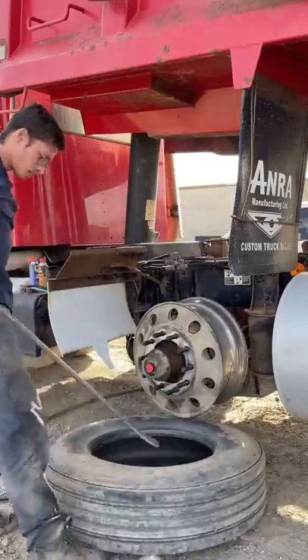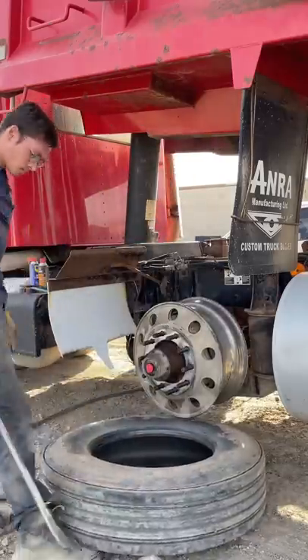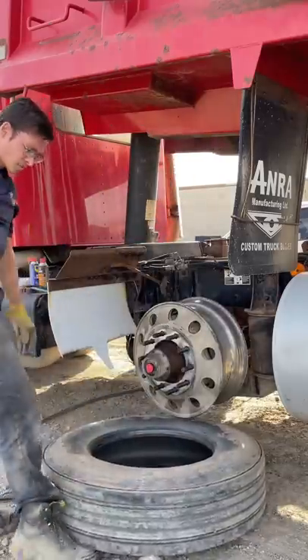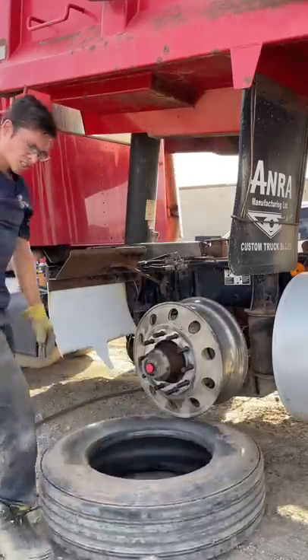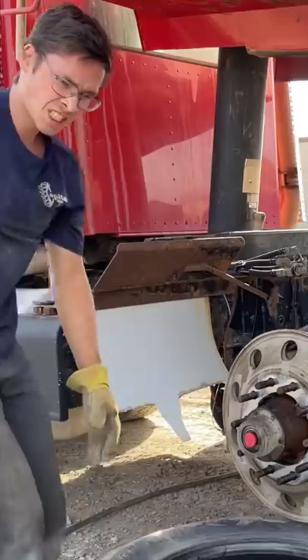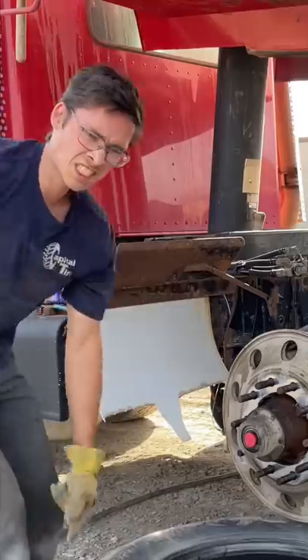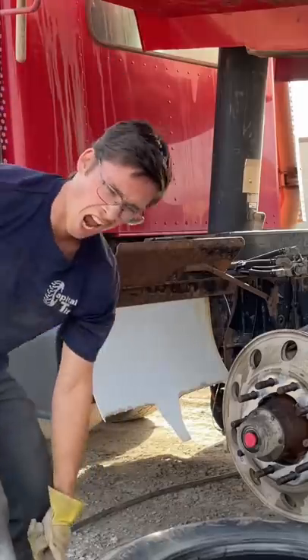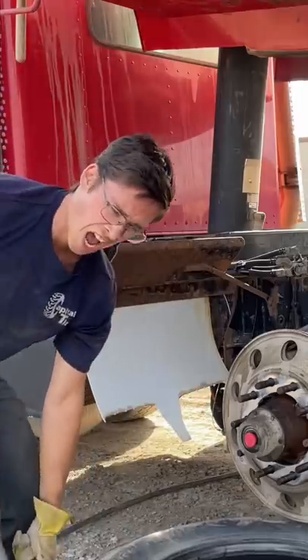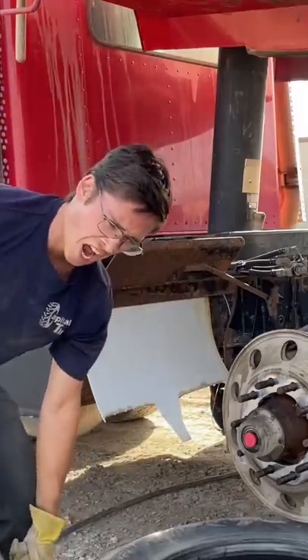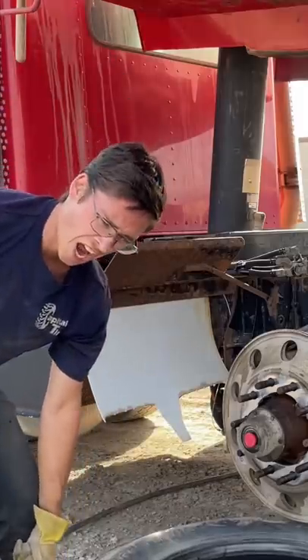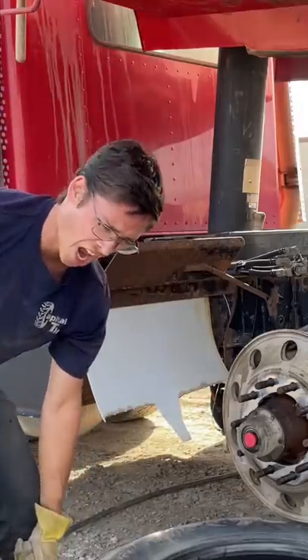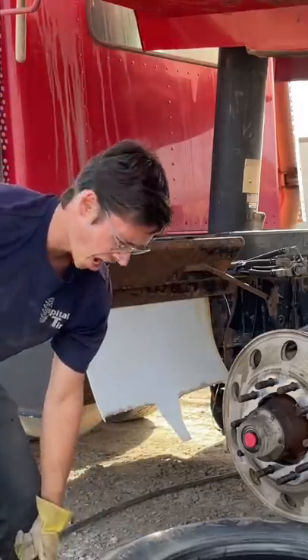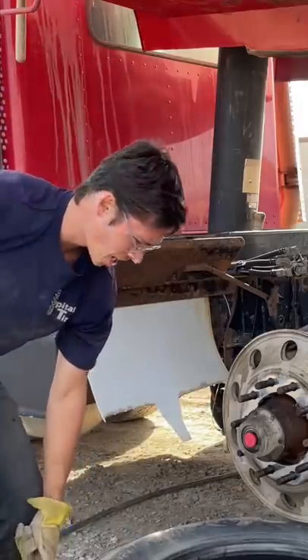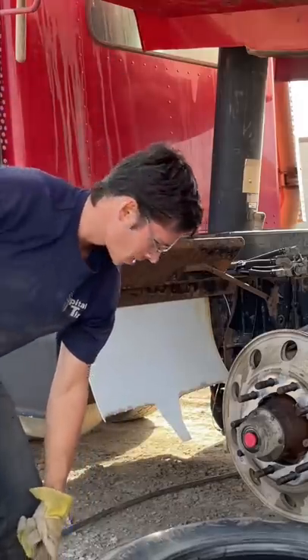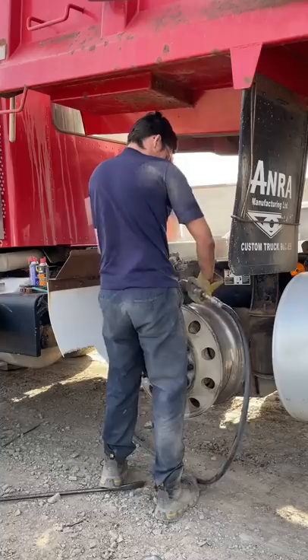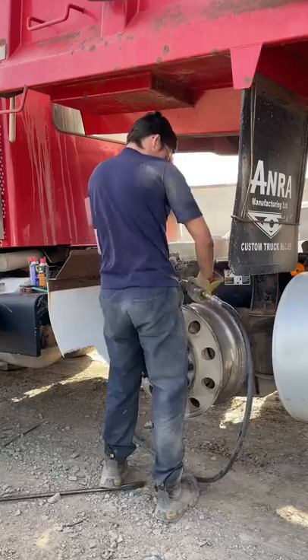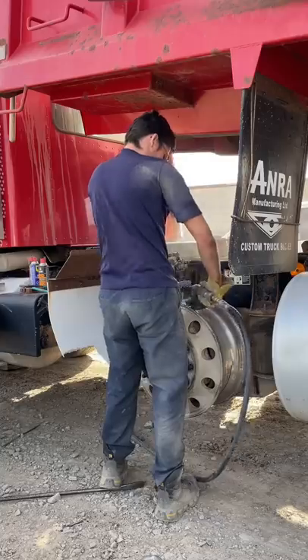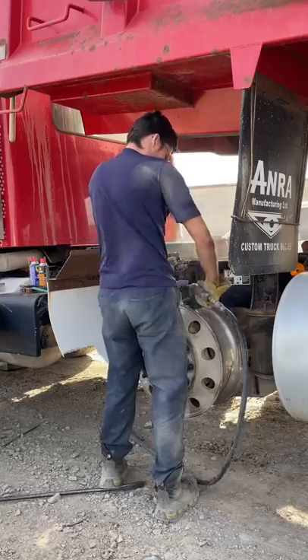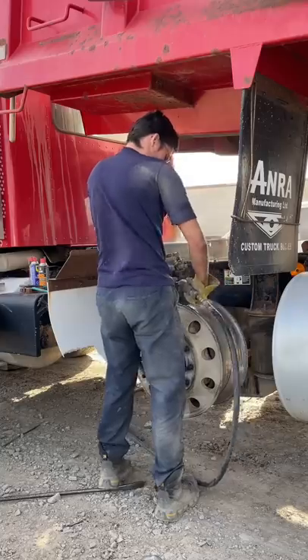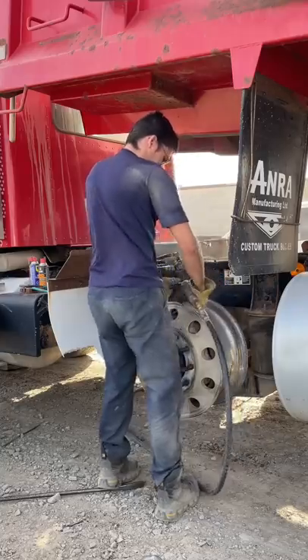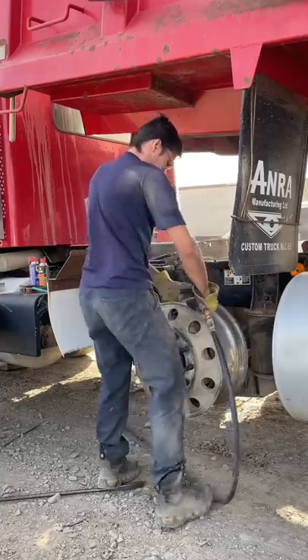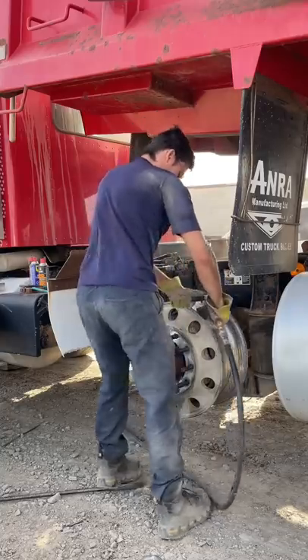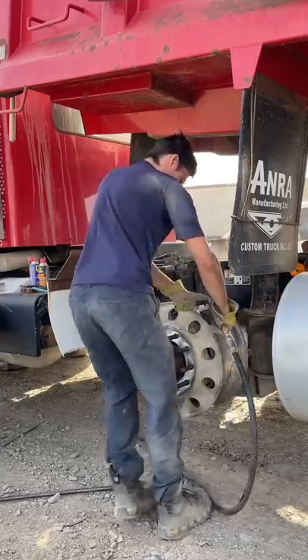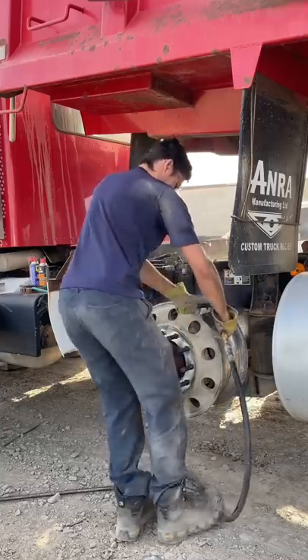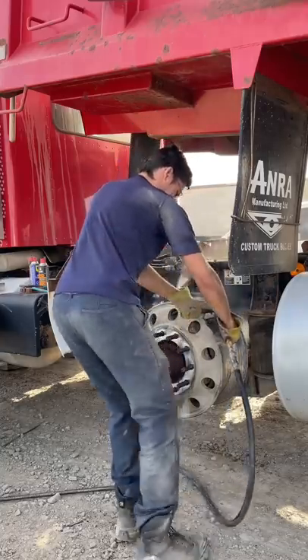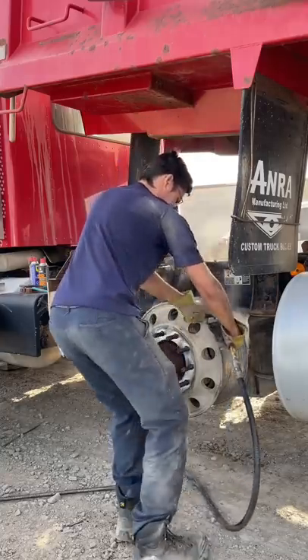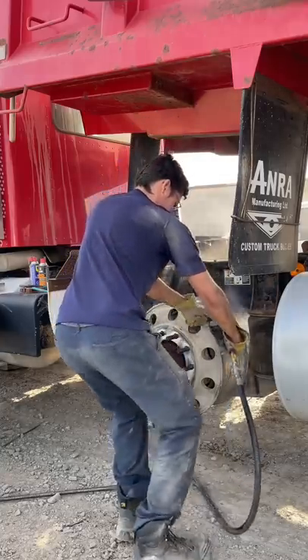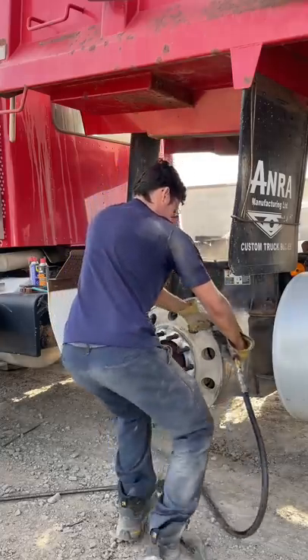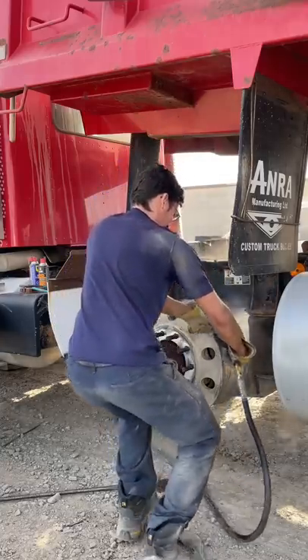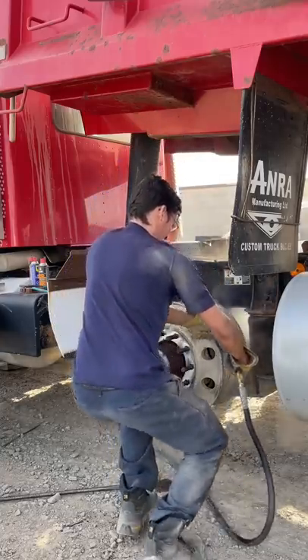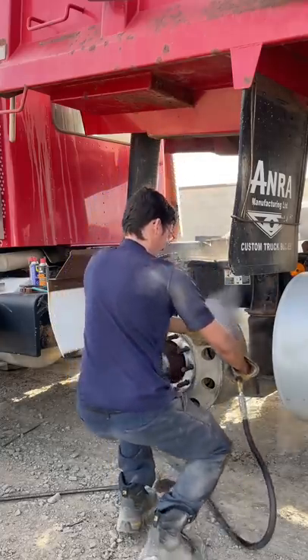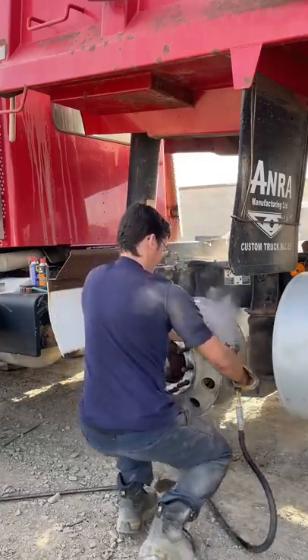Watch your foot there, tire doctor. Good thing you have steel toe boots. Gotta love having to grind the corrosion off the aluminum rim.